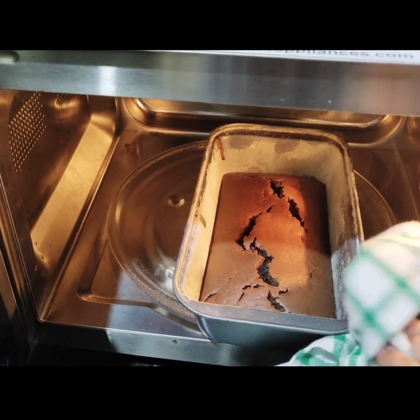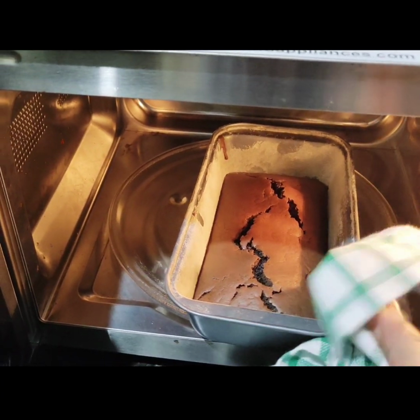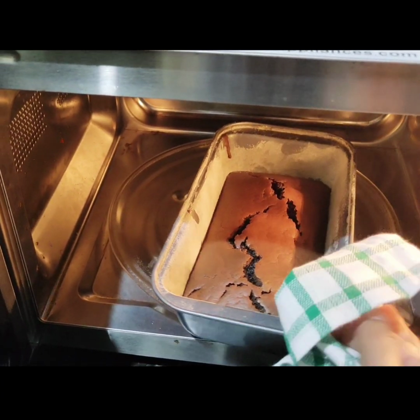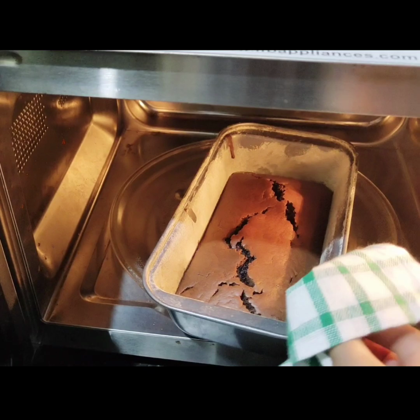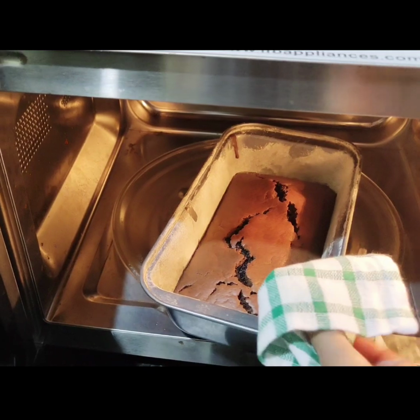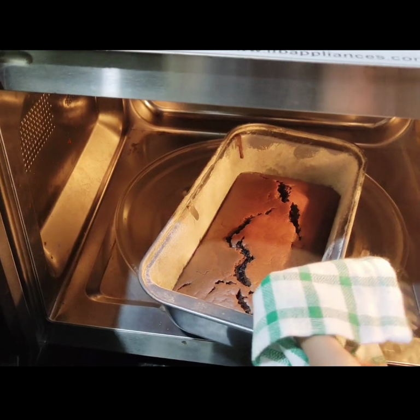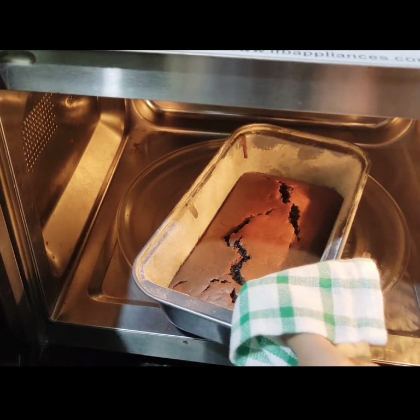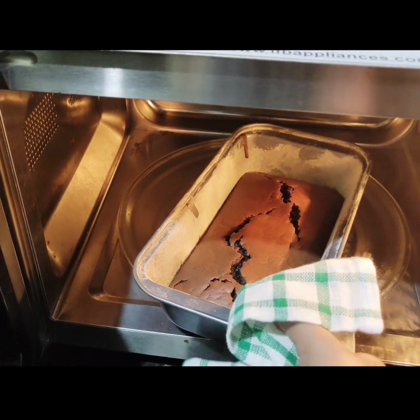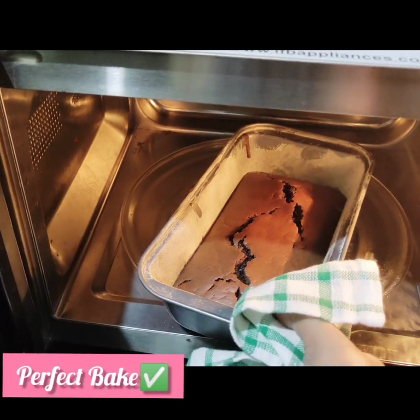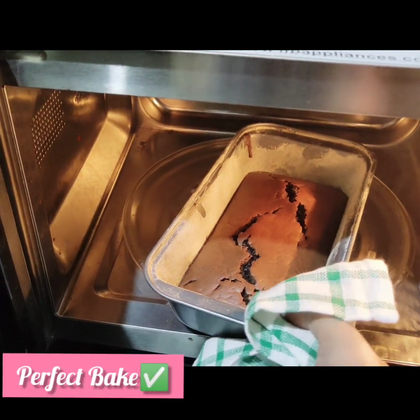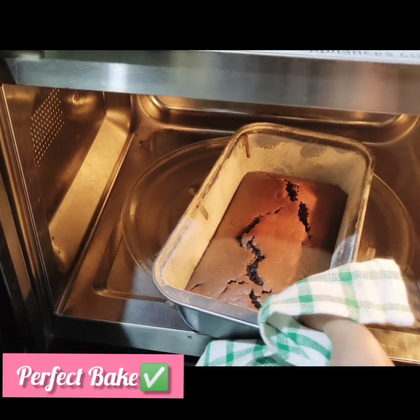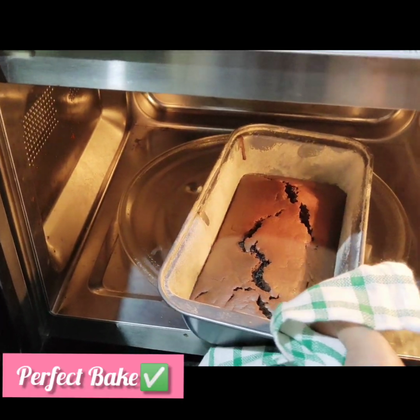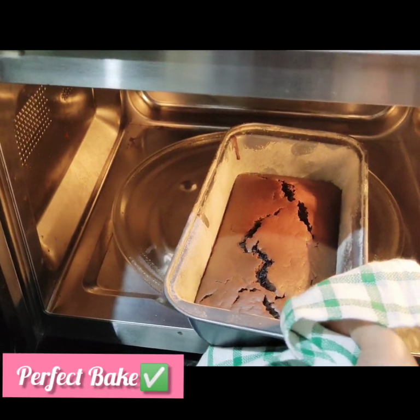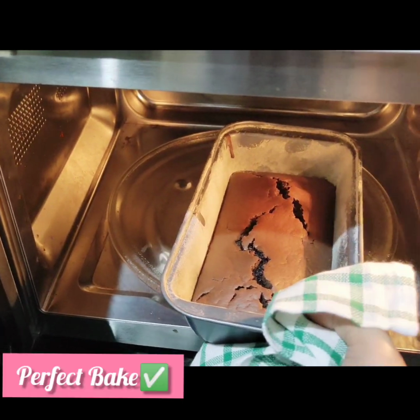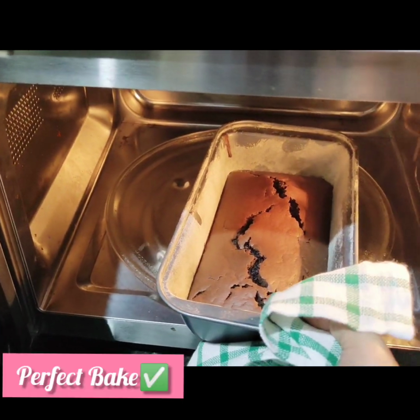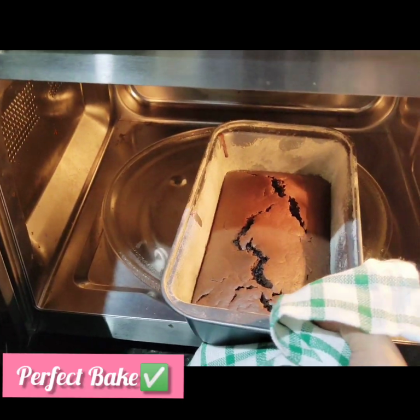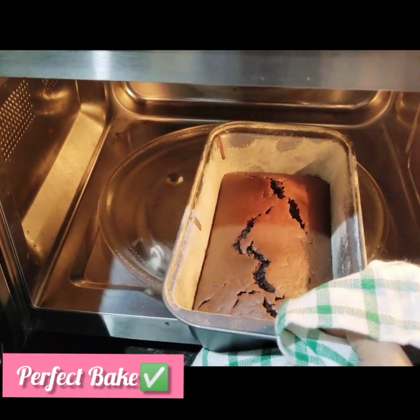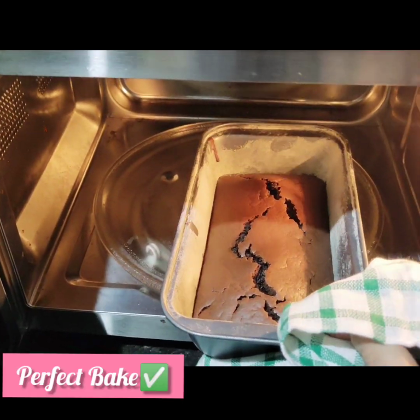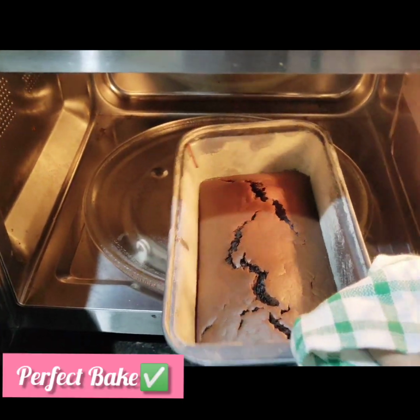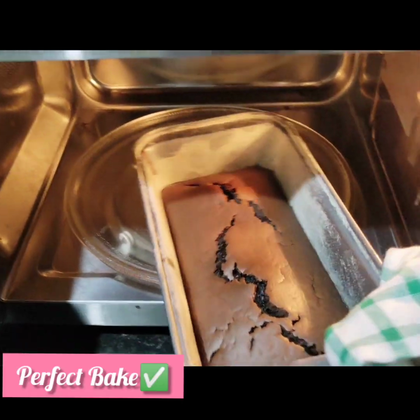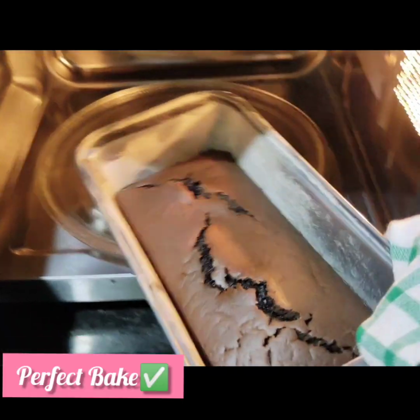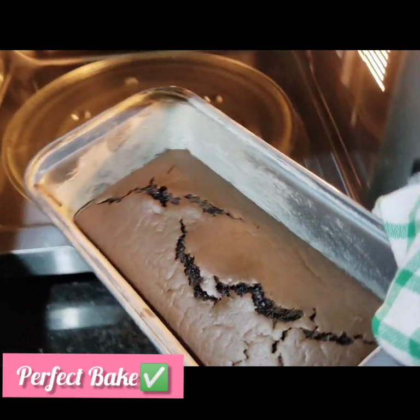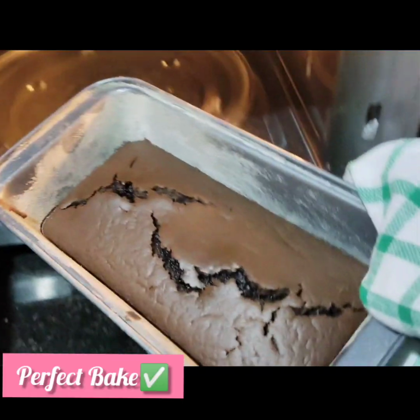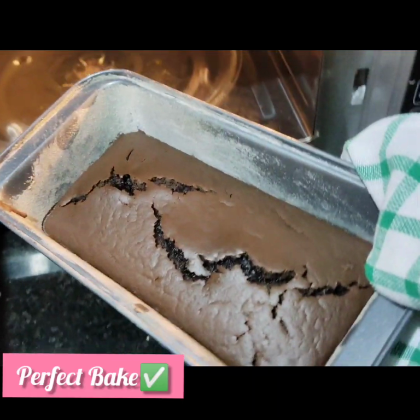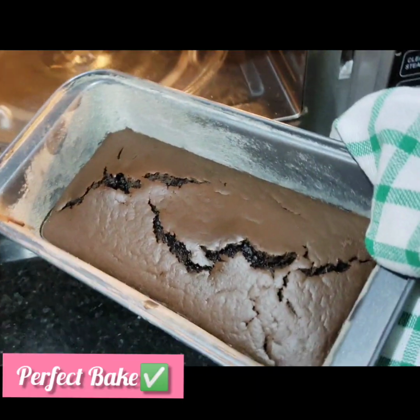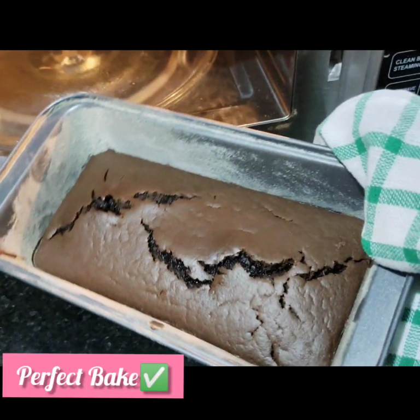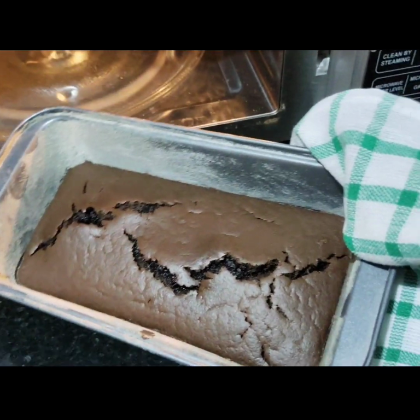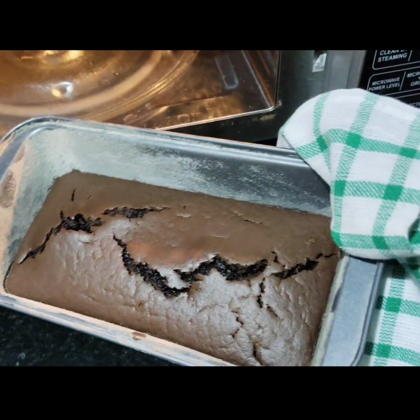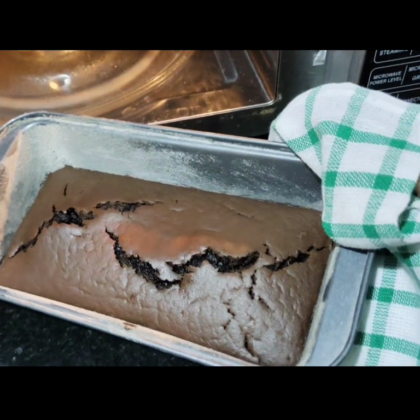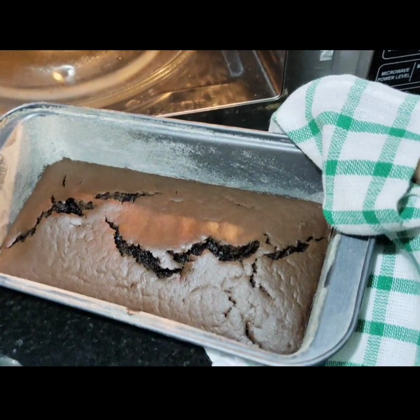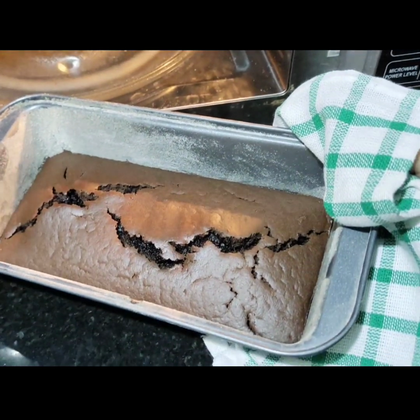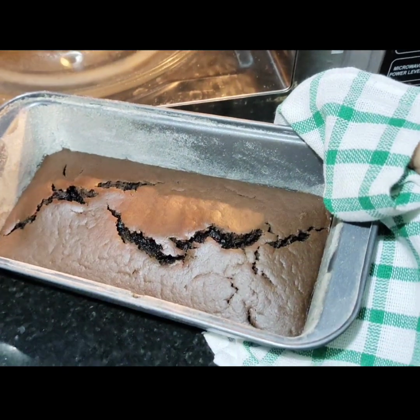Look at the chocolate stuffed loaf — isn't it tempting? Look at this!